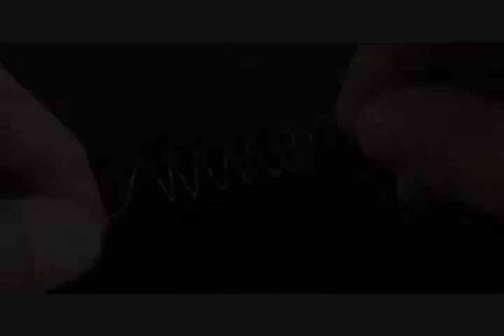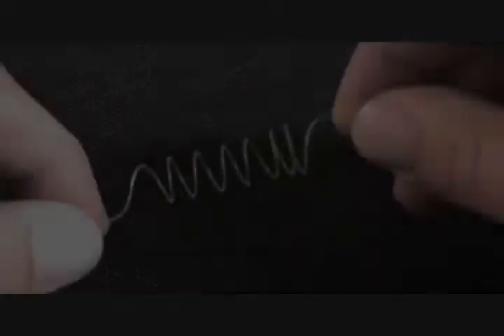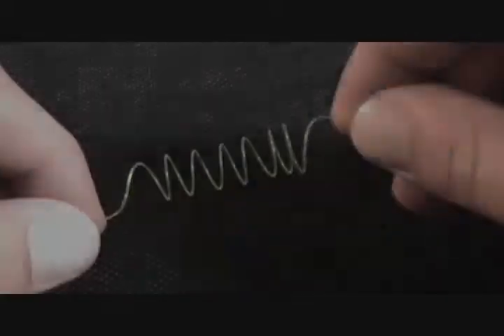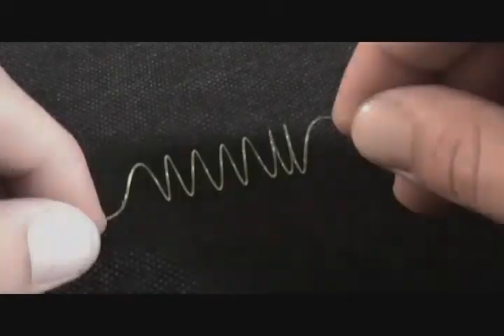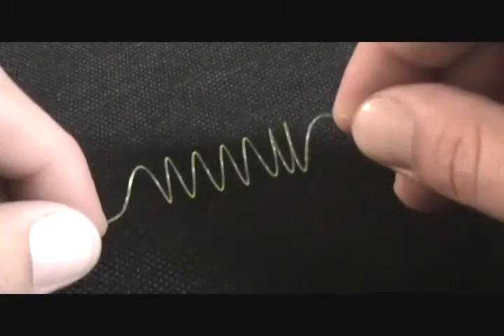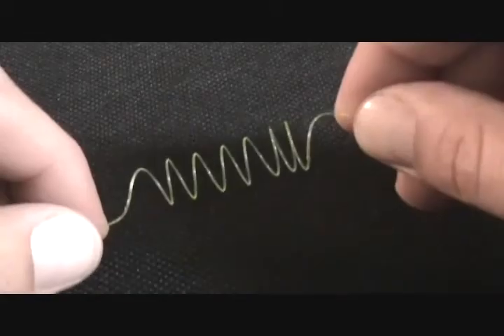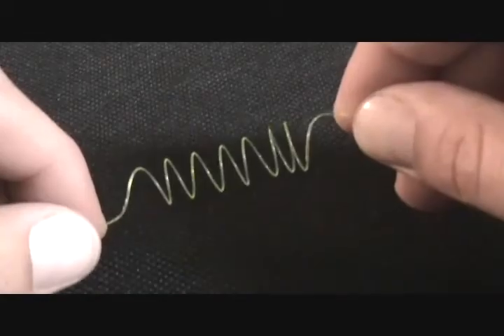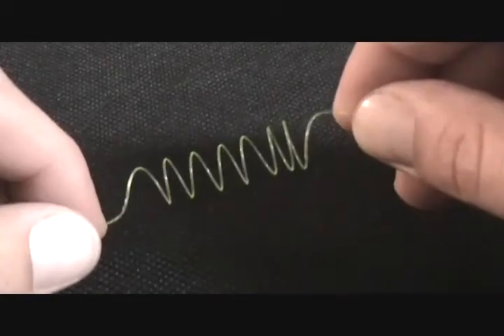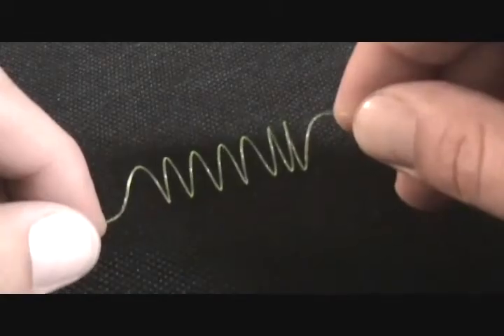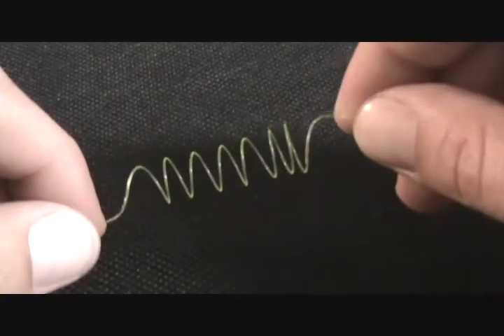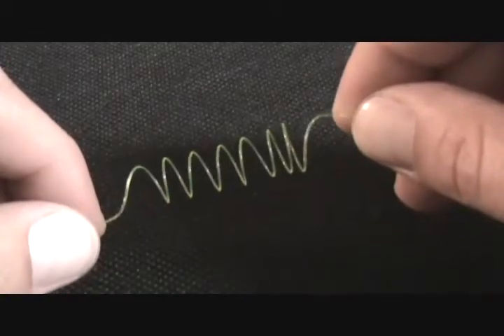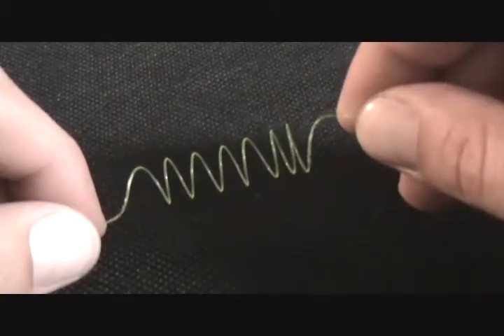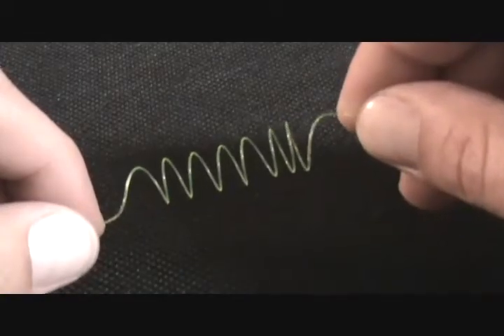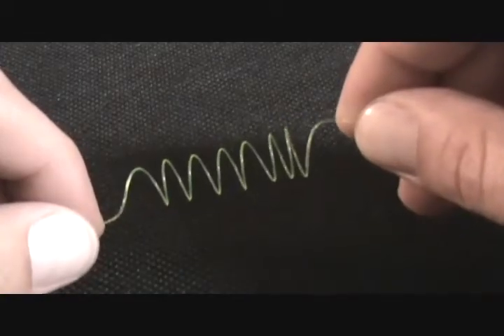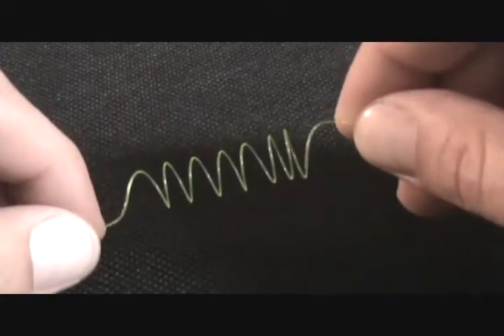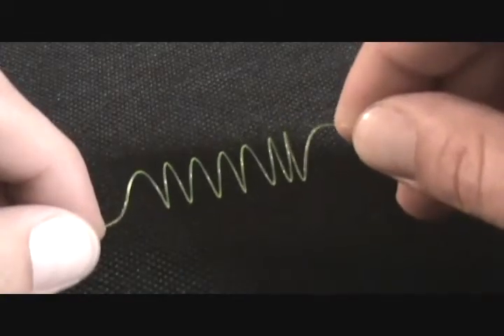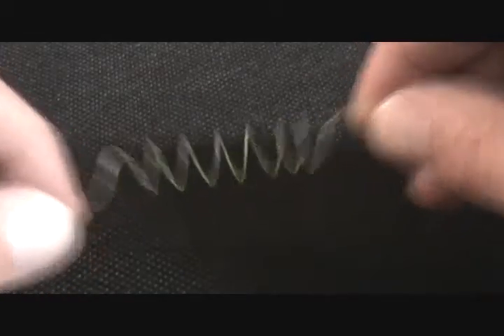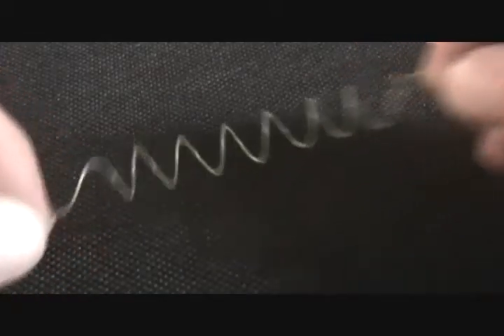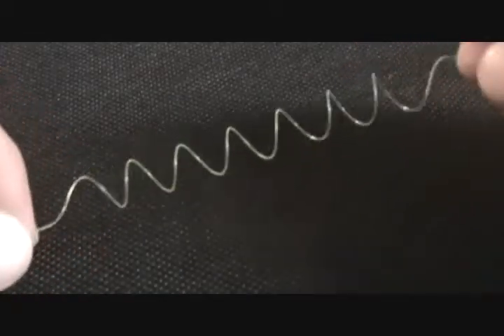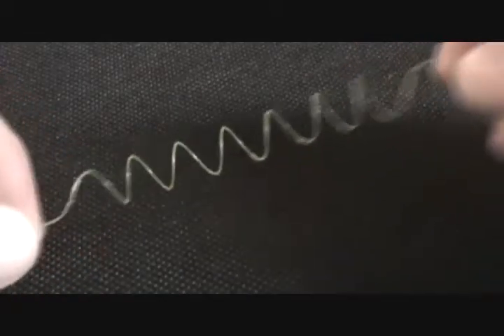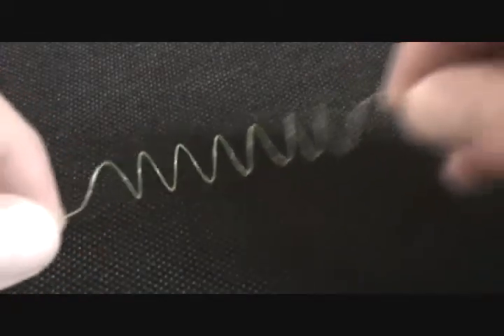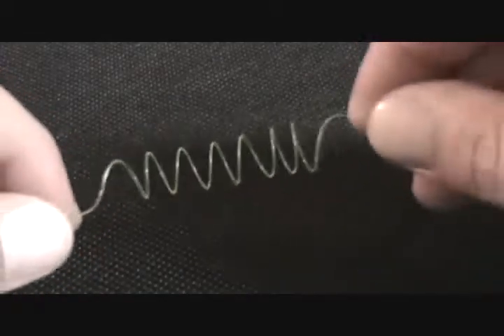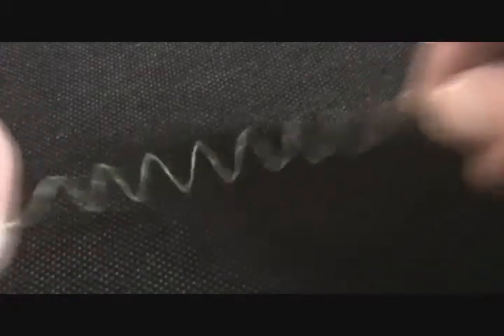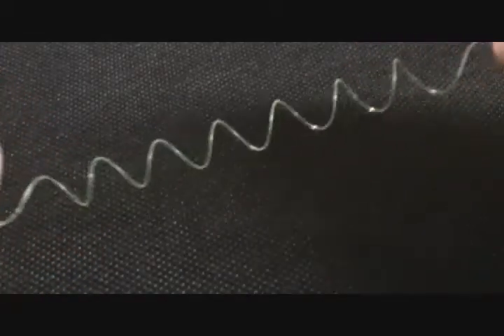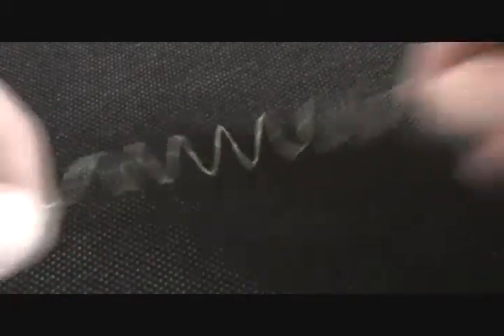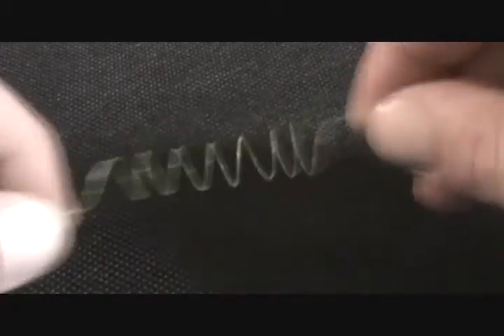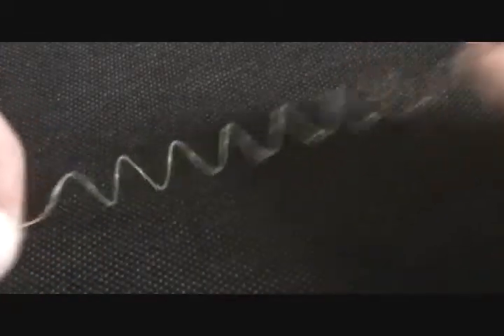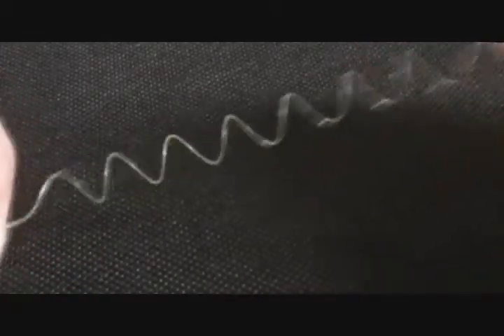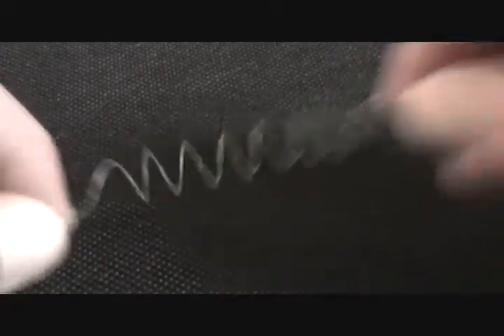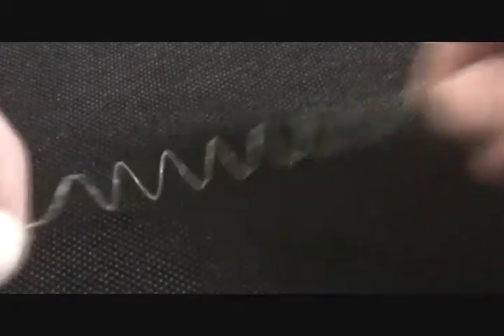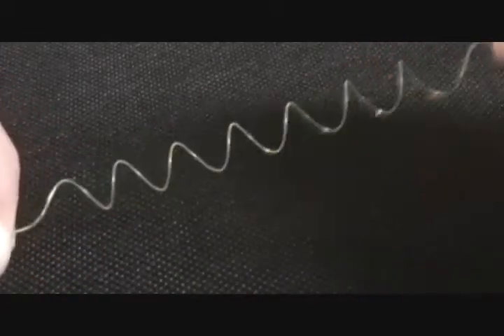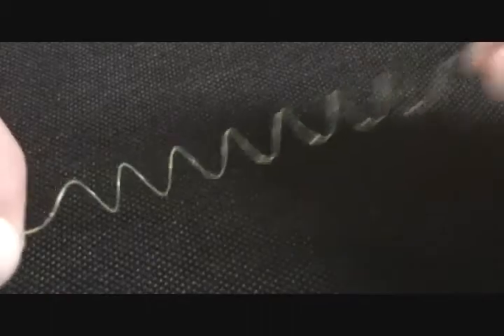Hi everyone, I'm Jason with Backpack Fly Fishing and today I'm going to show you how to make your own French Slinky Strike Indicator.